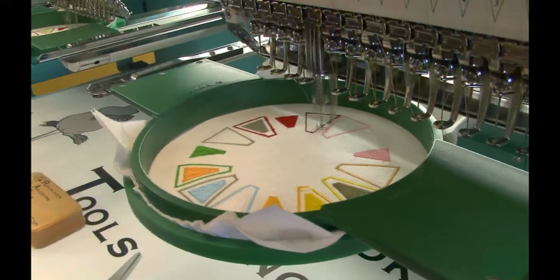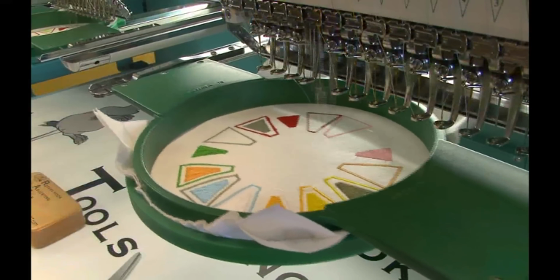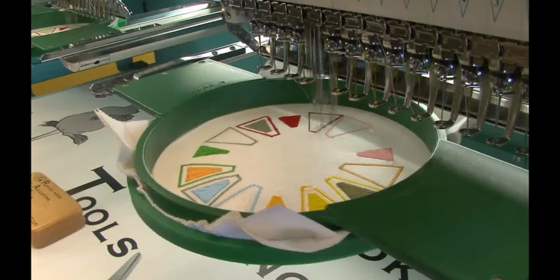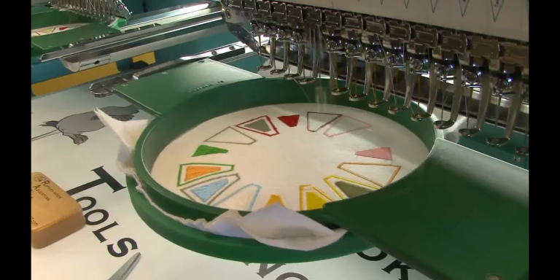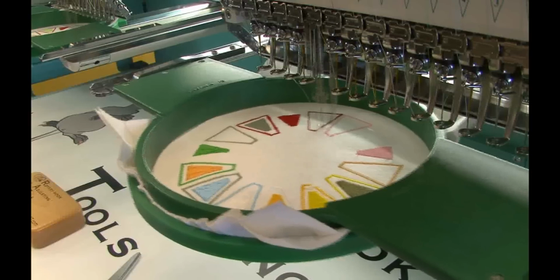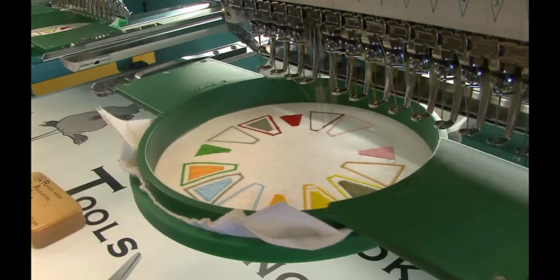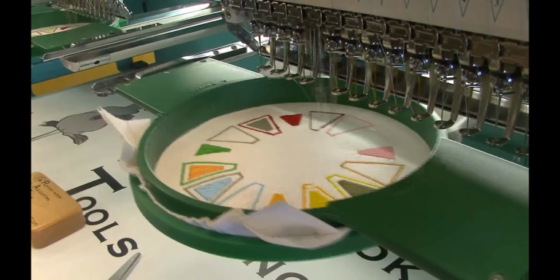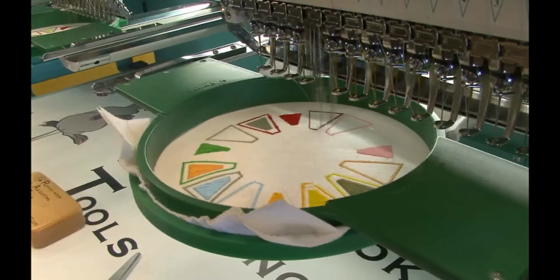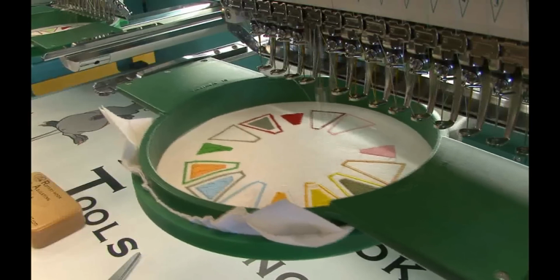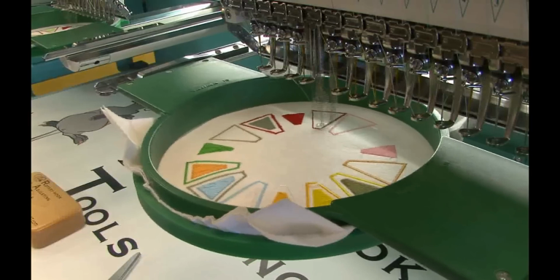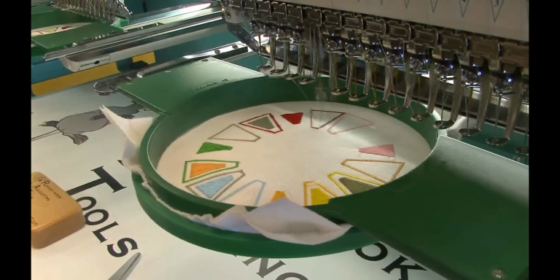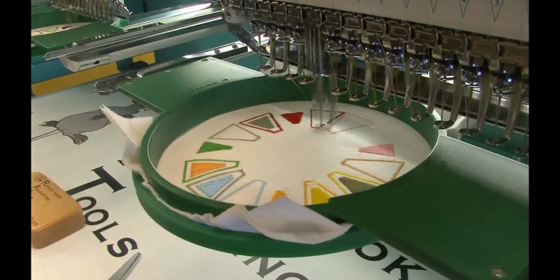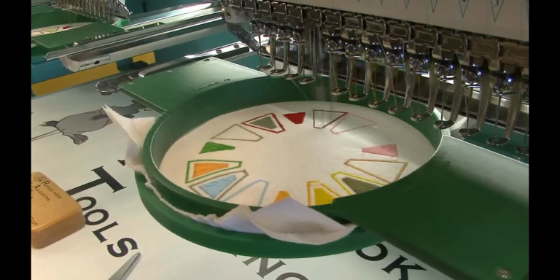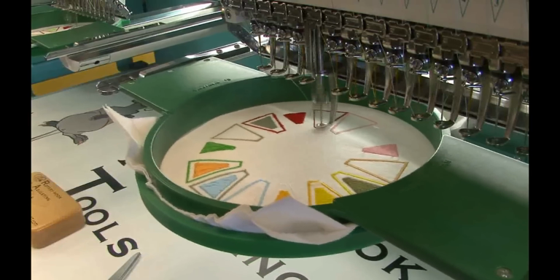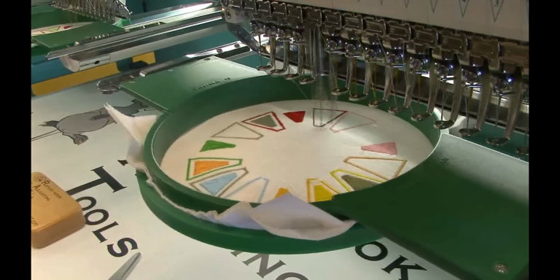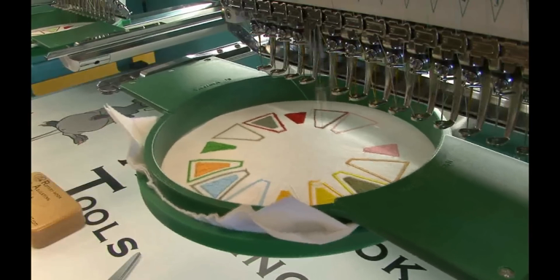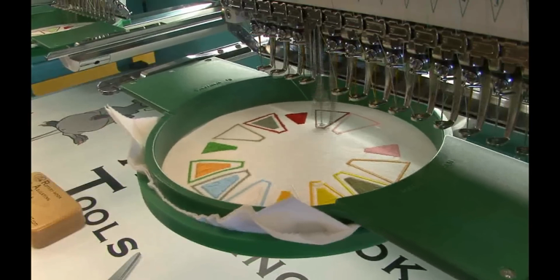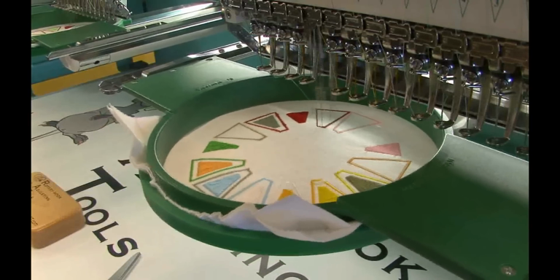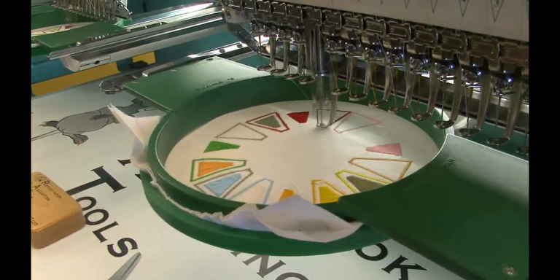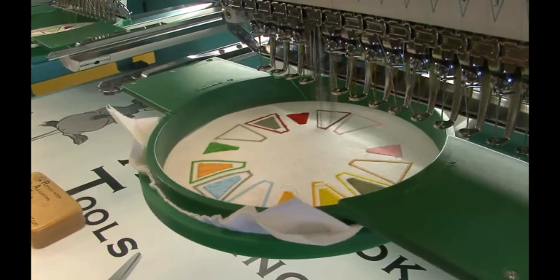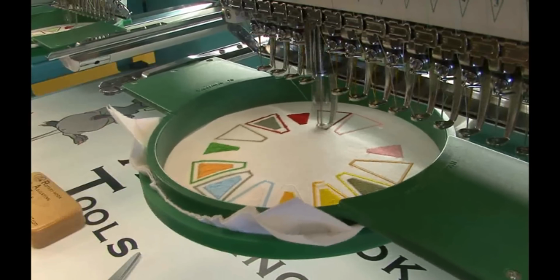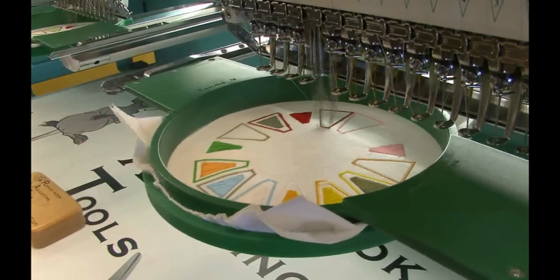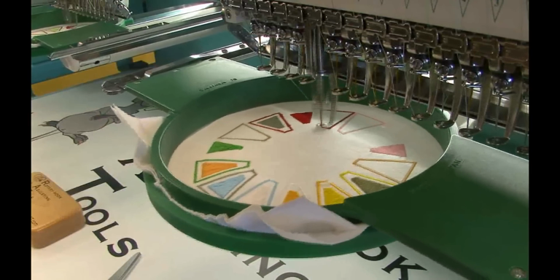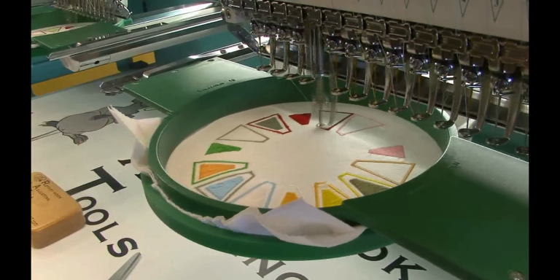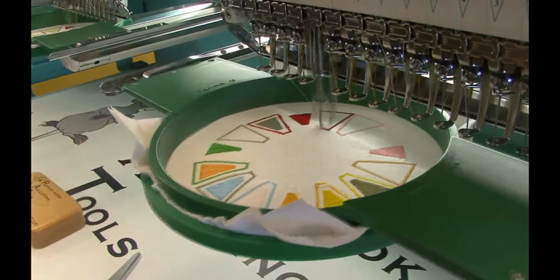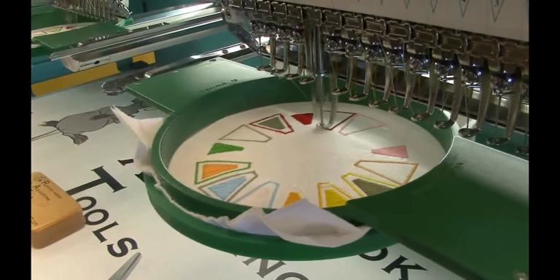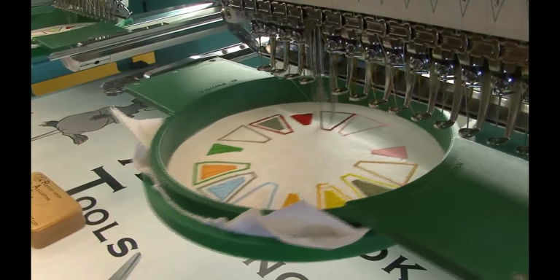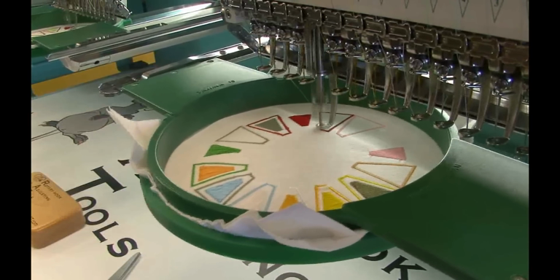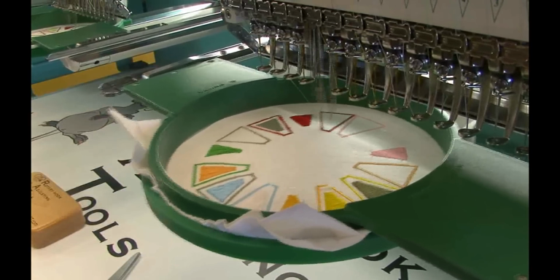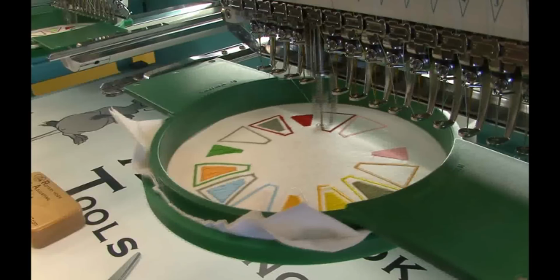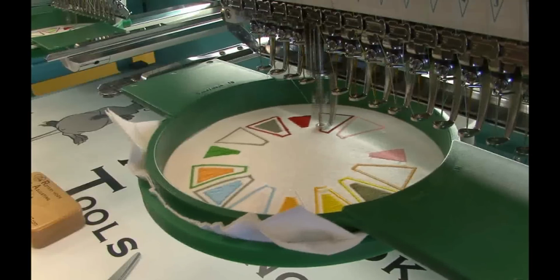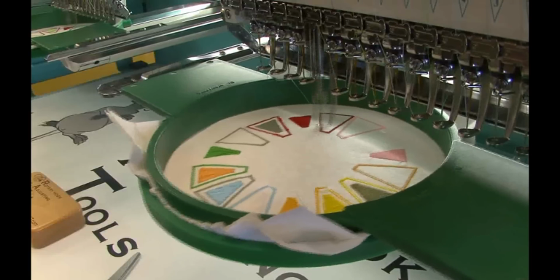Your machine may be a different model or be made by a different company. It may not have a needle bar suspension lever.